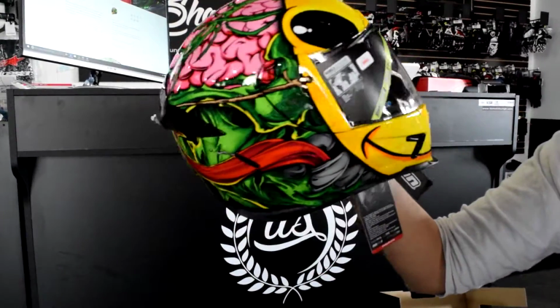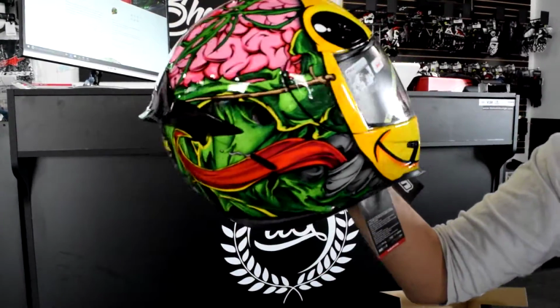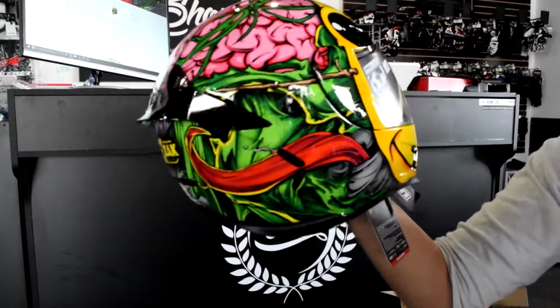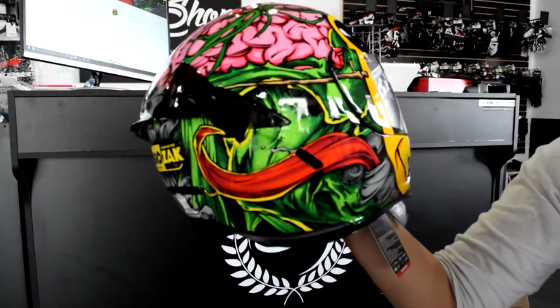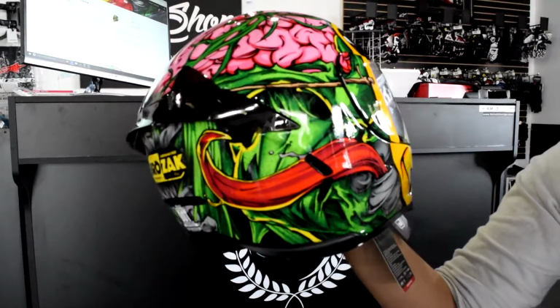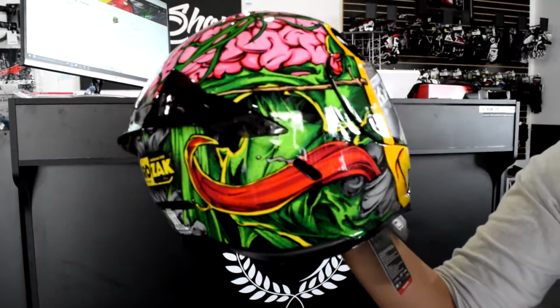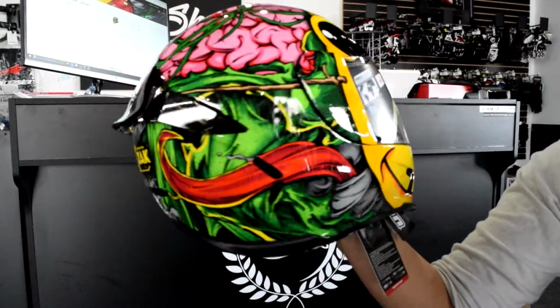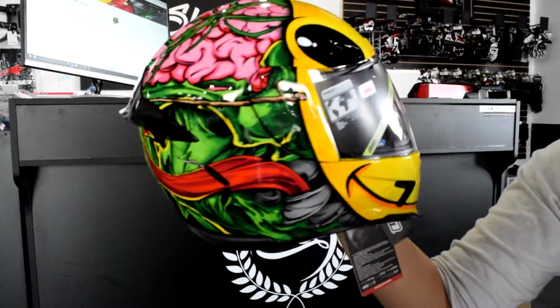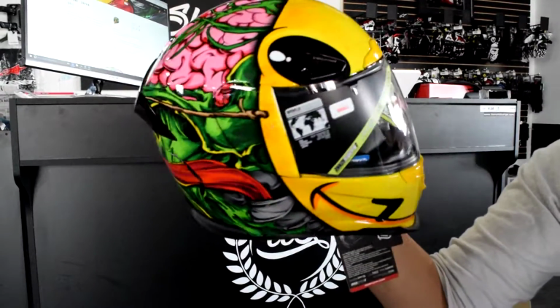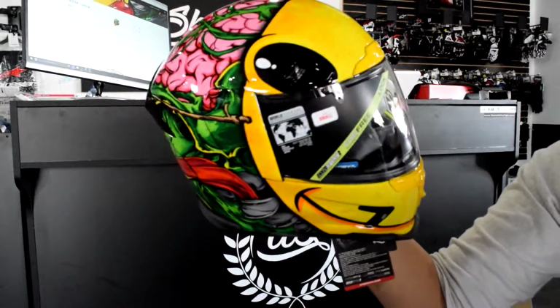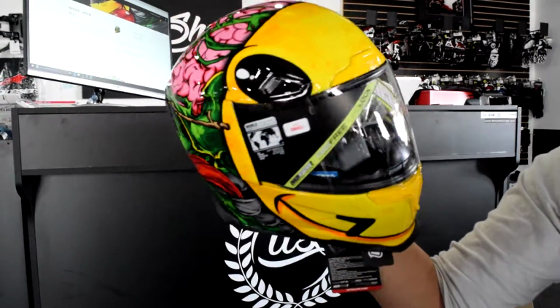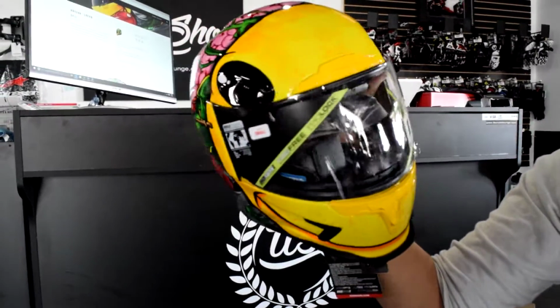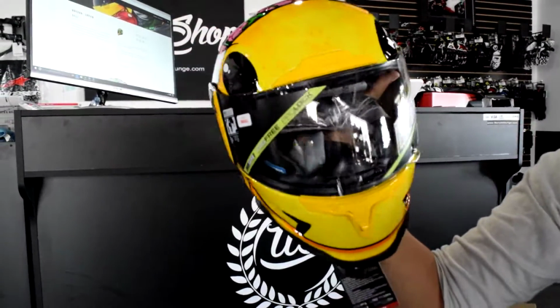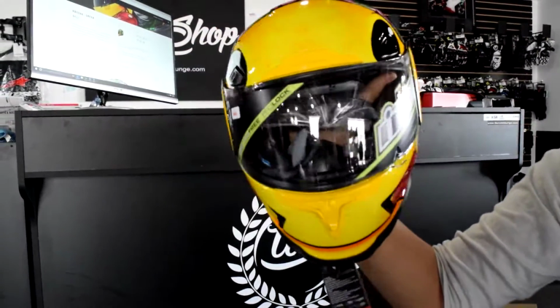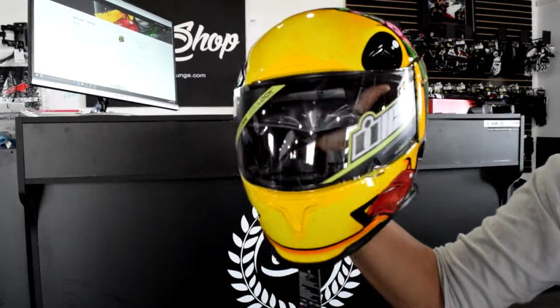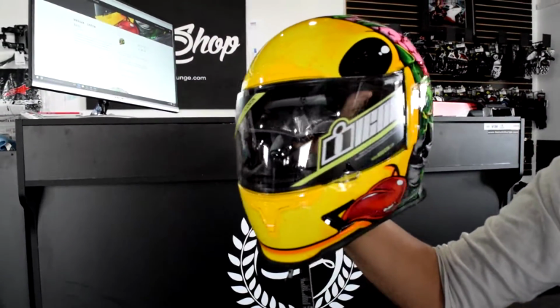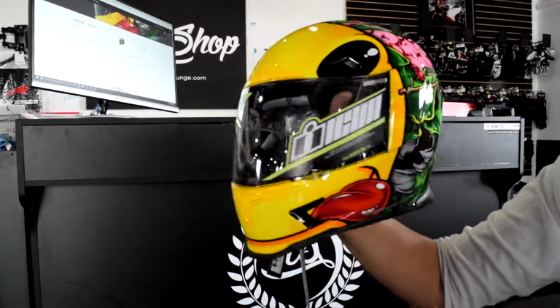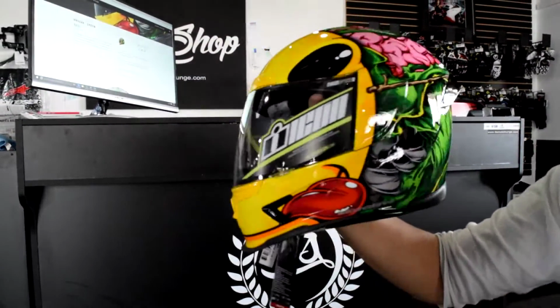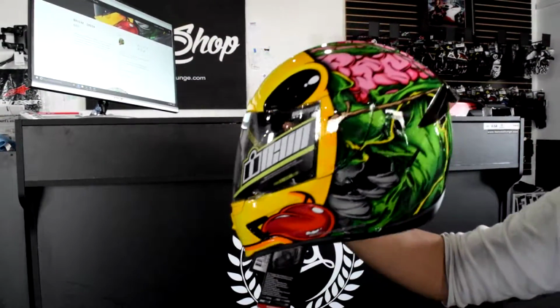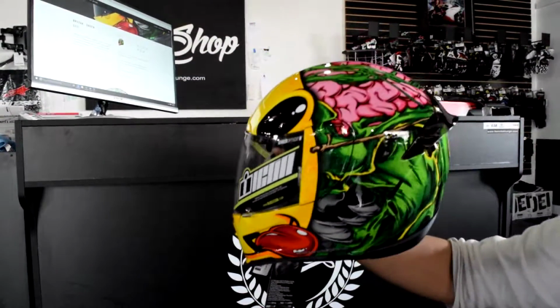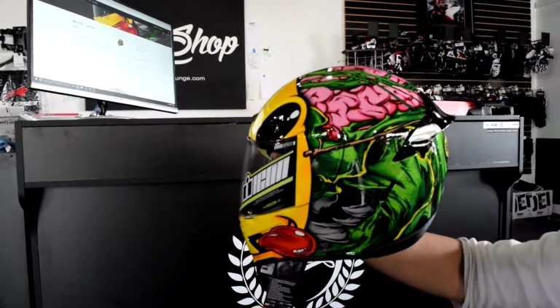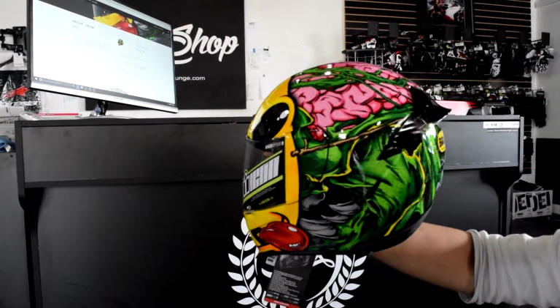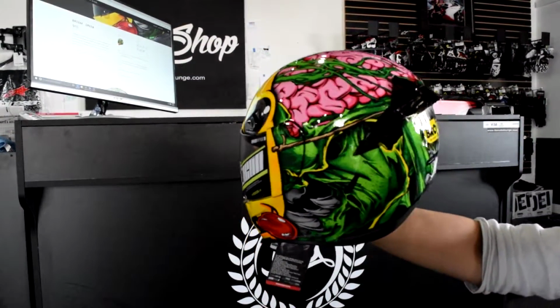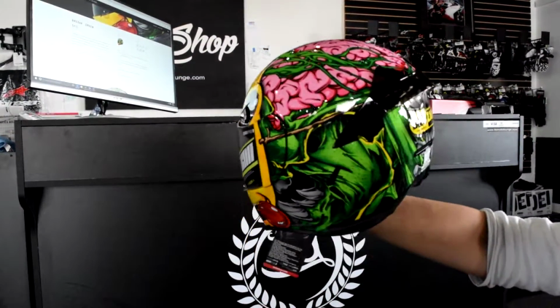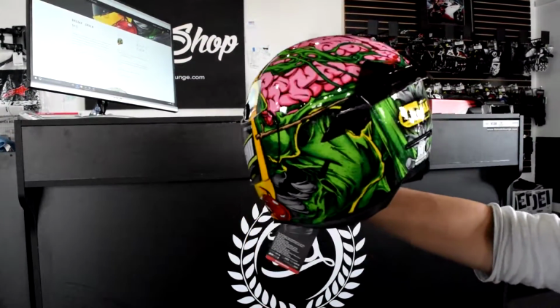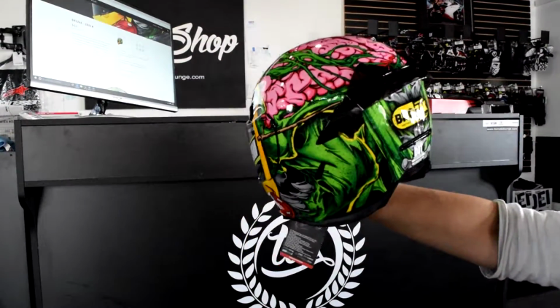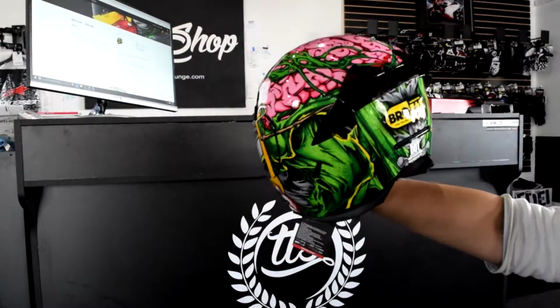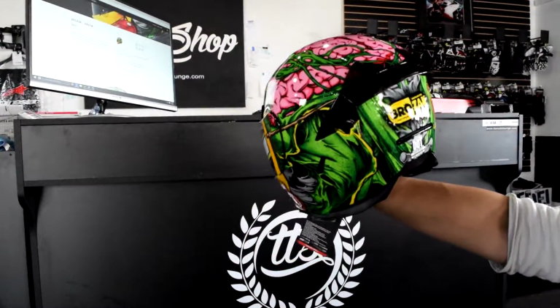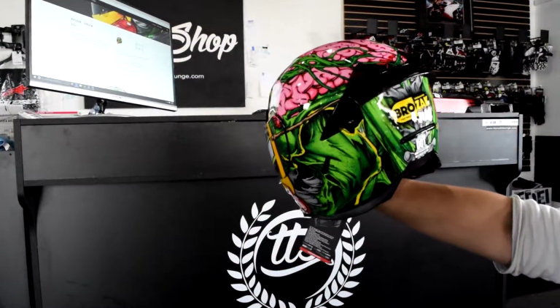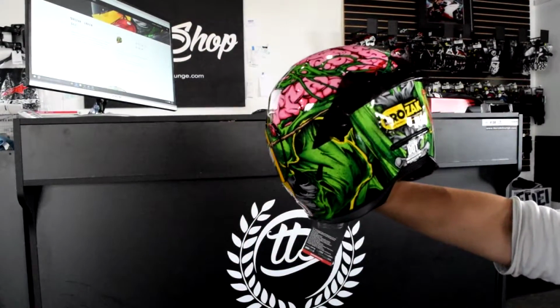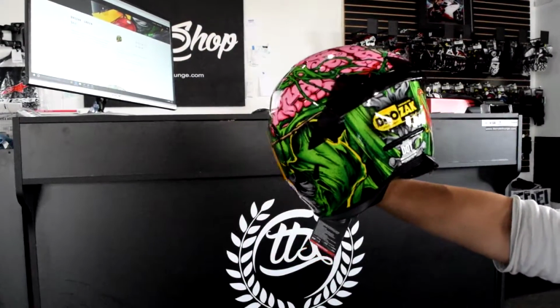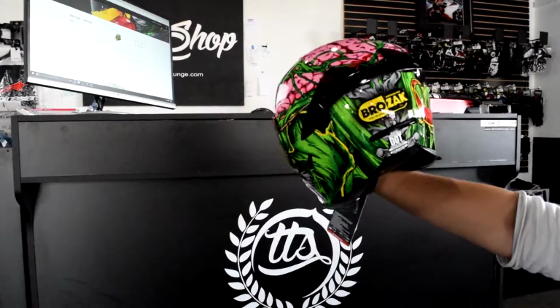You can pick it up at The Toy Shop and Moto Lounge located in Schaumburg, Illinois, right on Roselle and Goh.